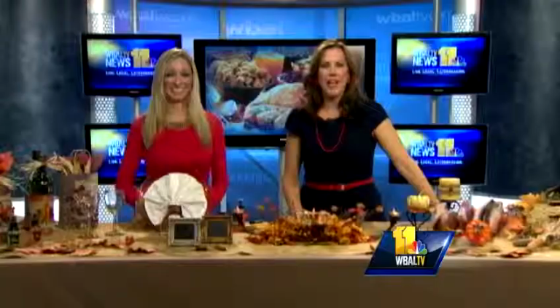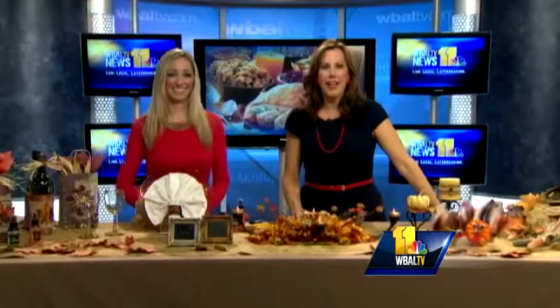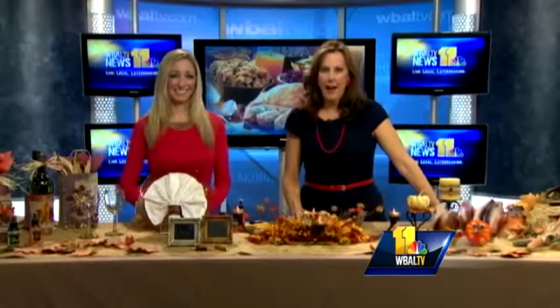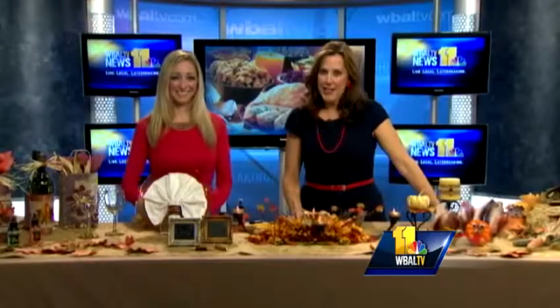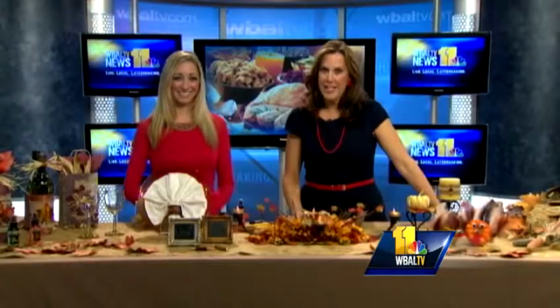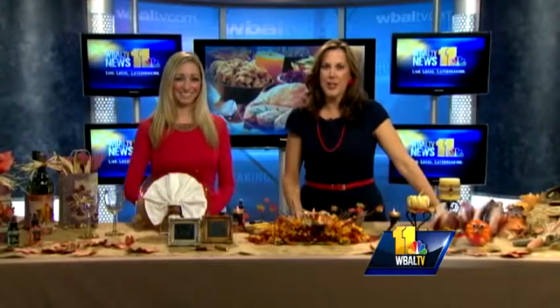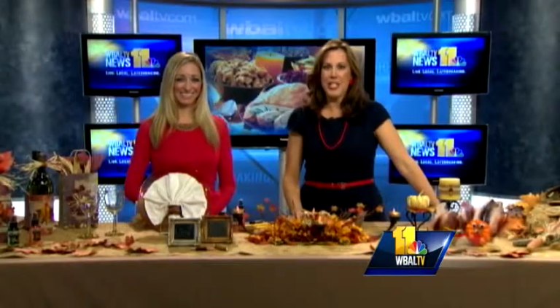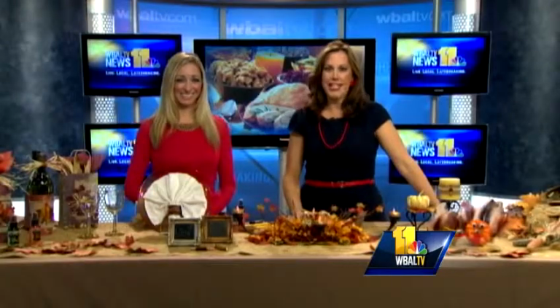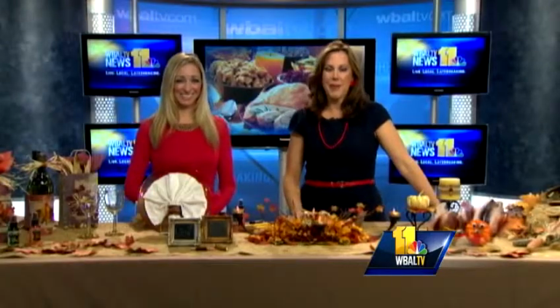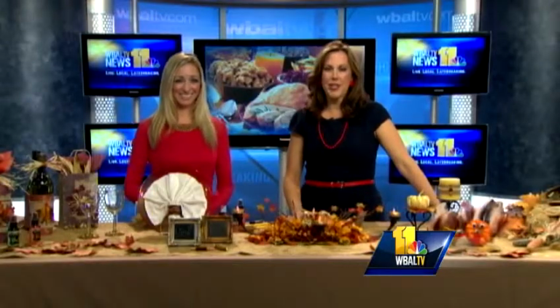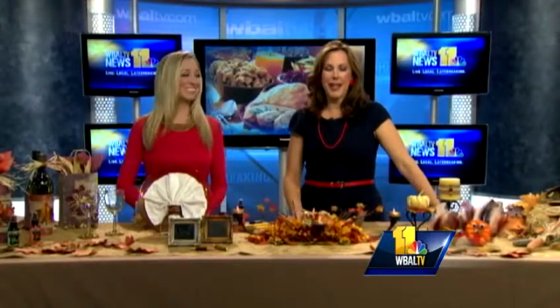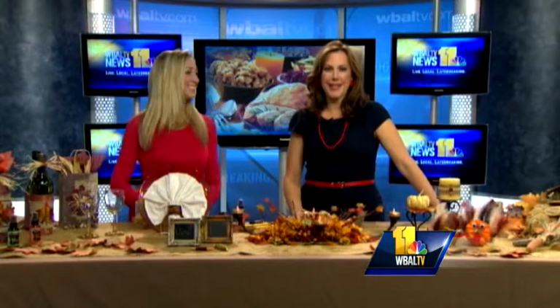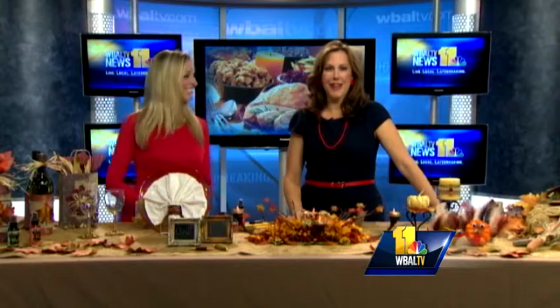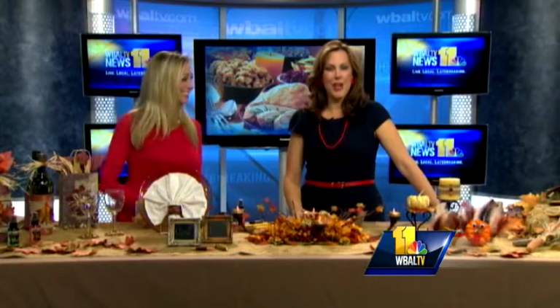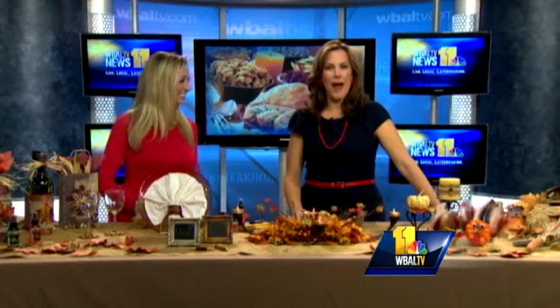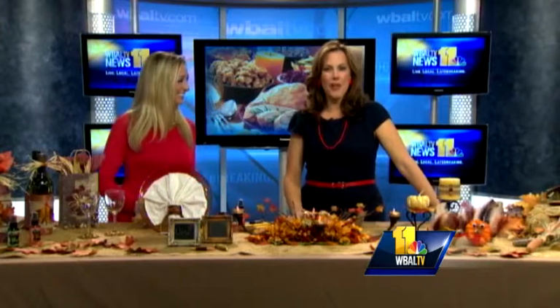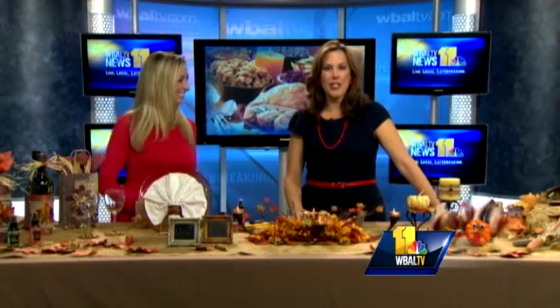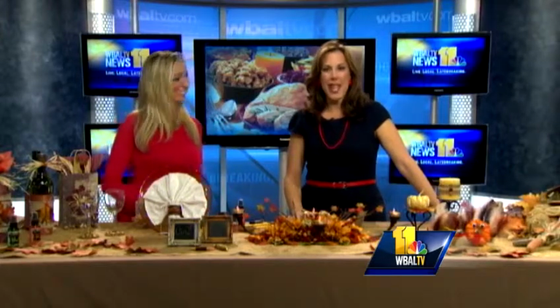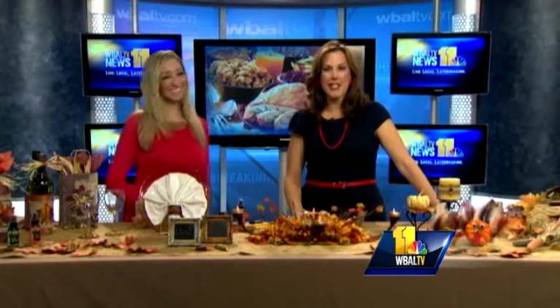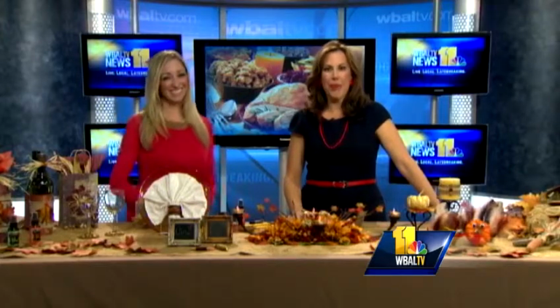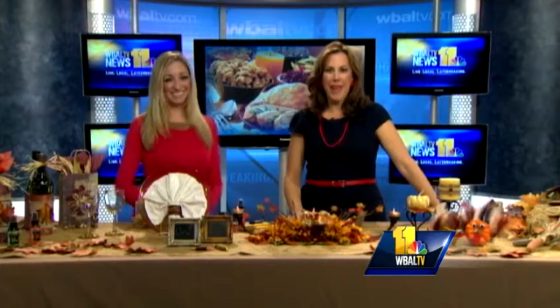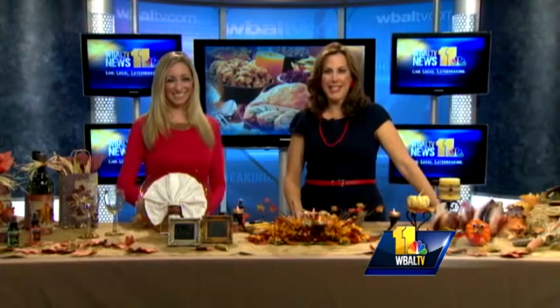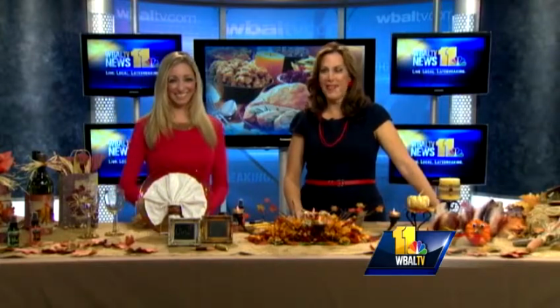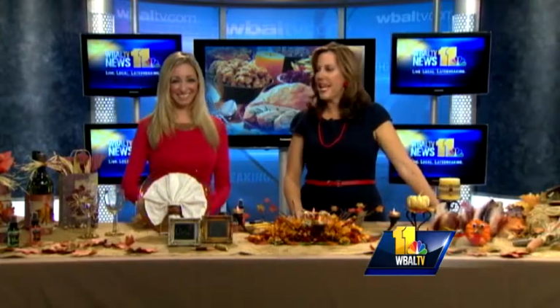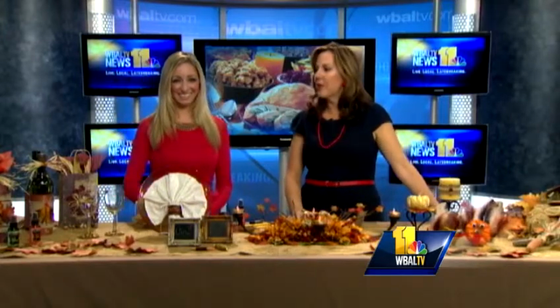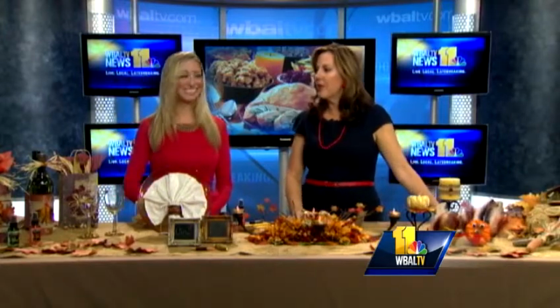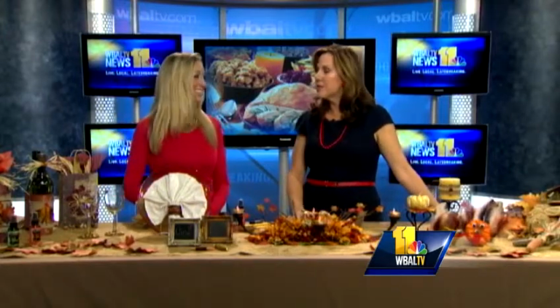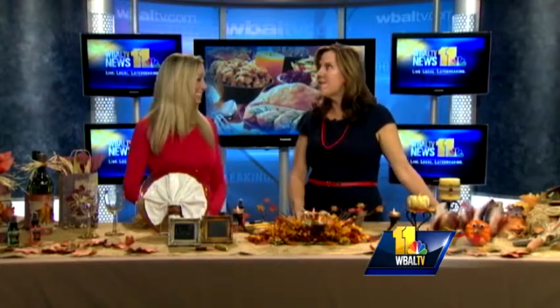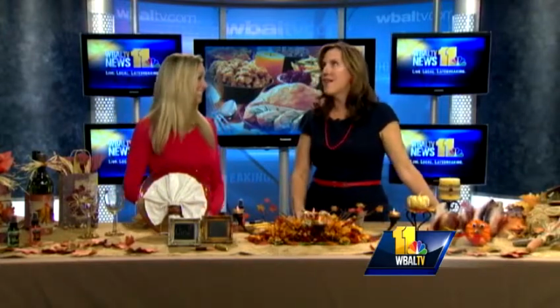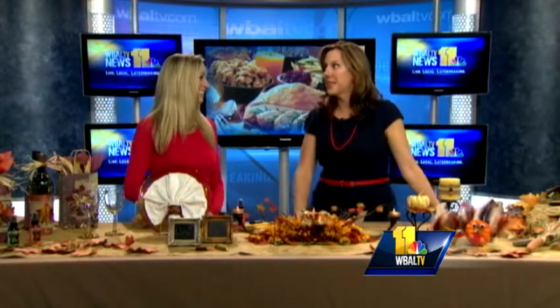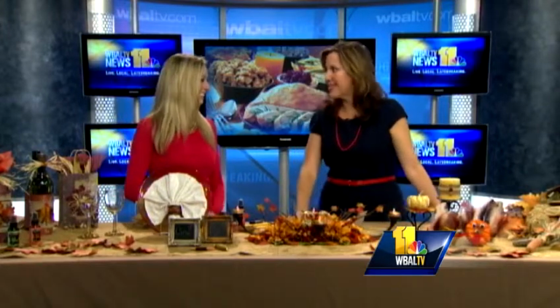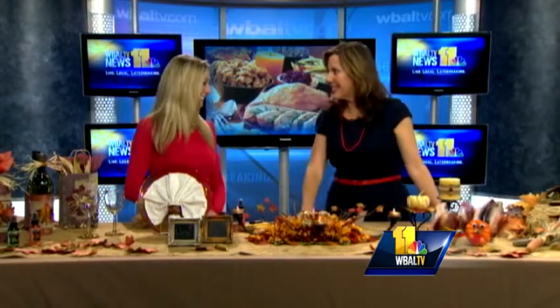Craft expert Gina Tepper is joining us now to show how you can jazz up your Thanksgiving table, and she has some fabulous ideas.